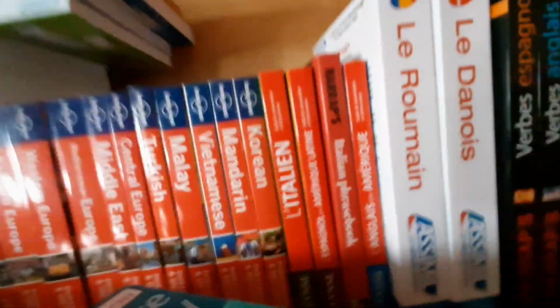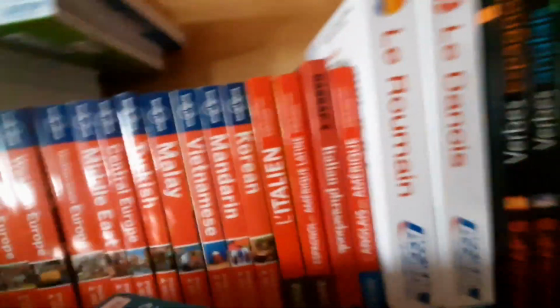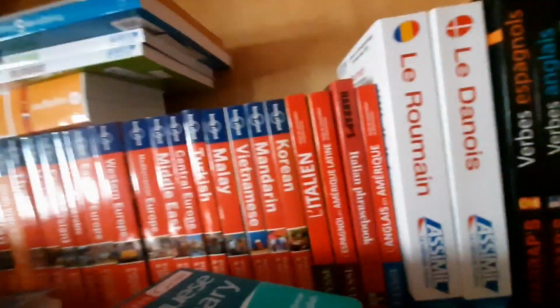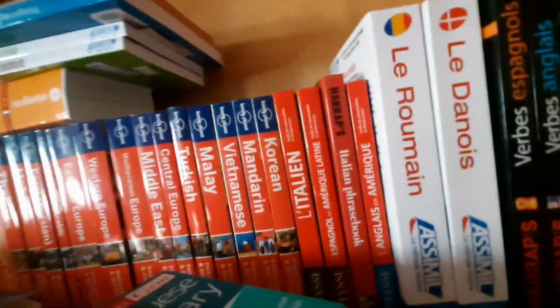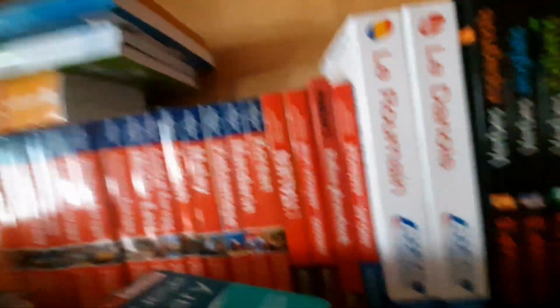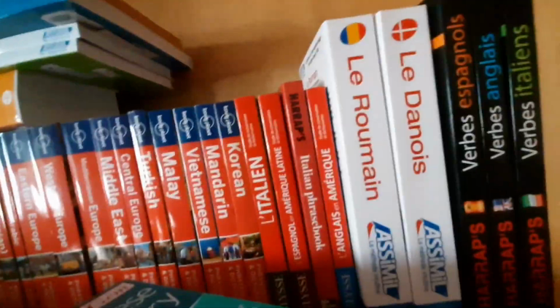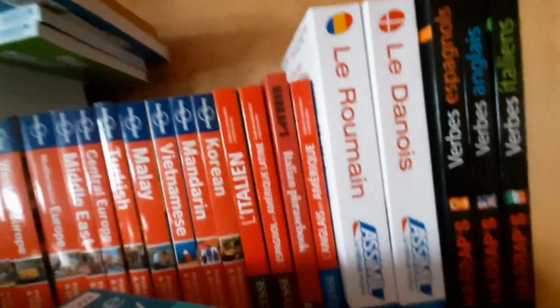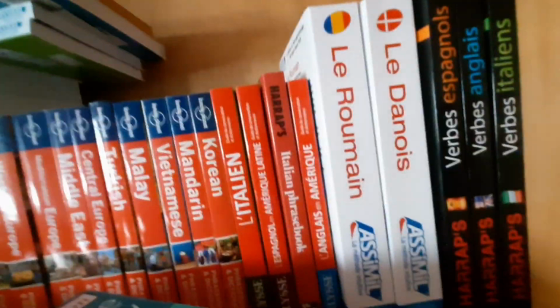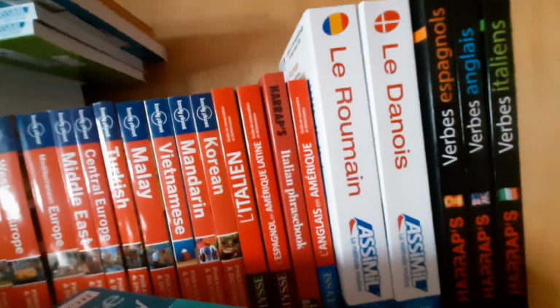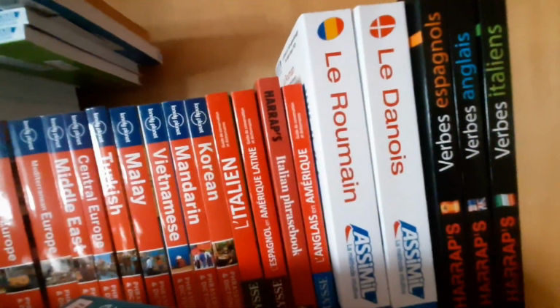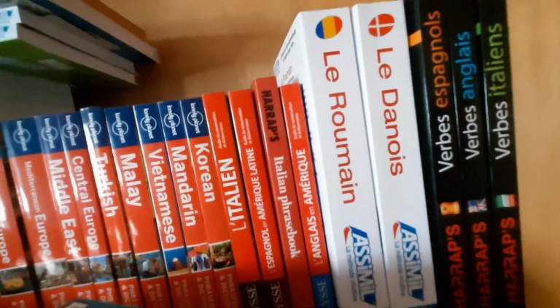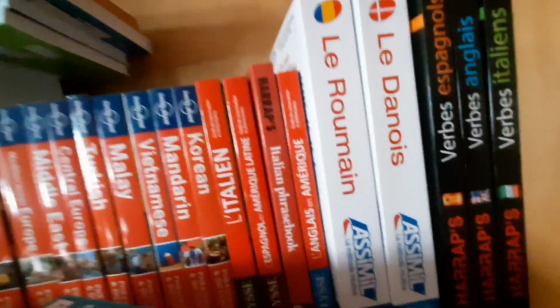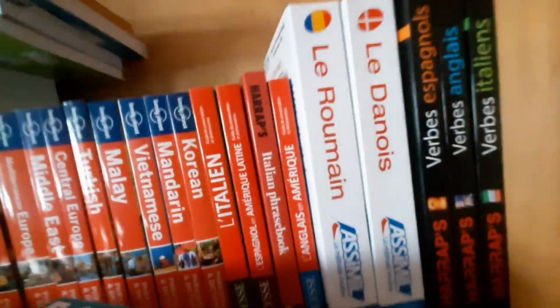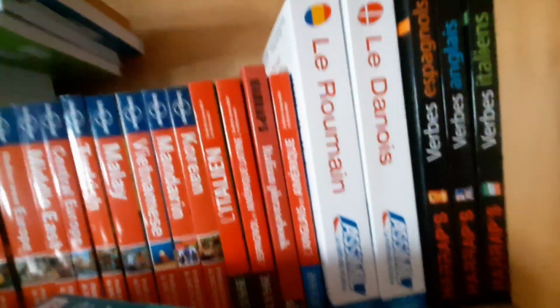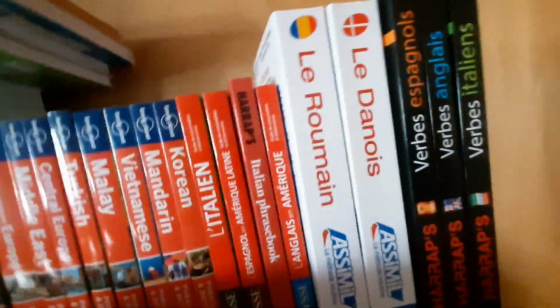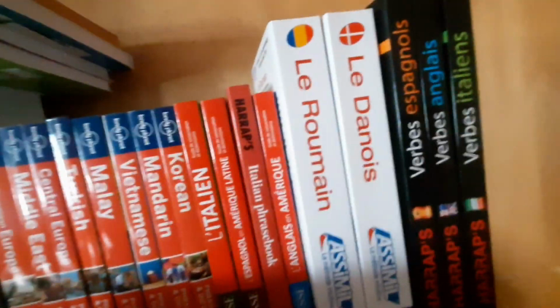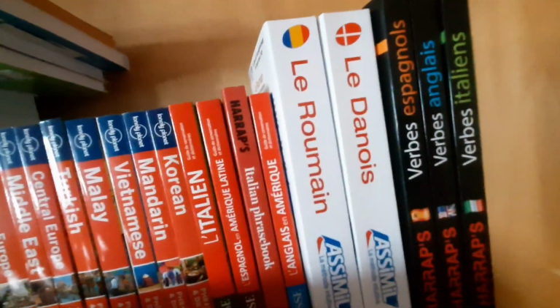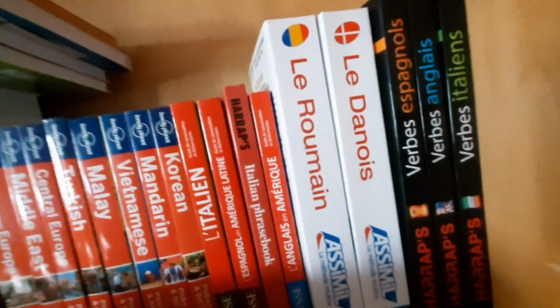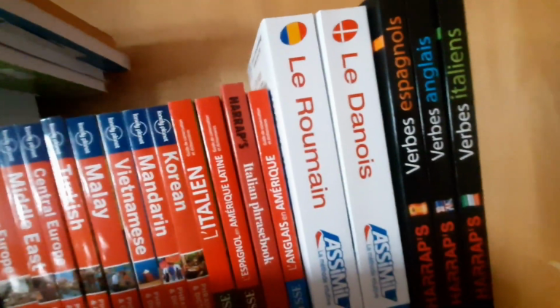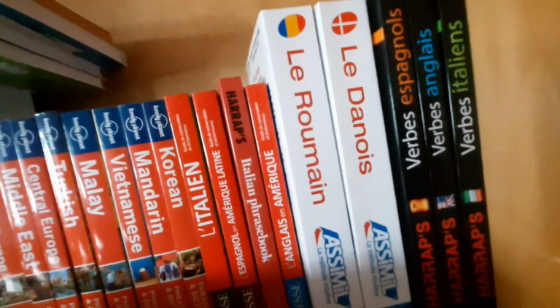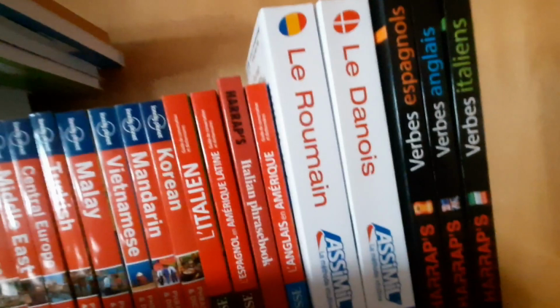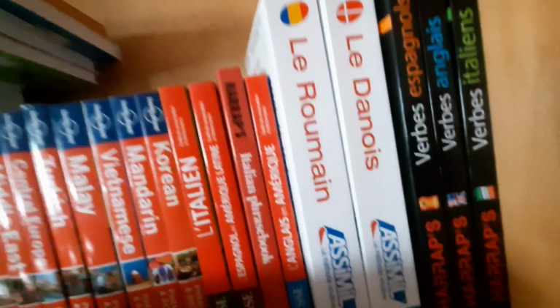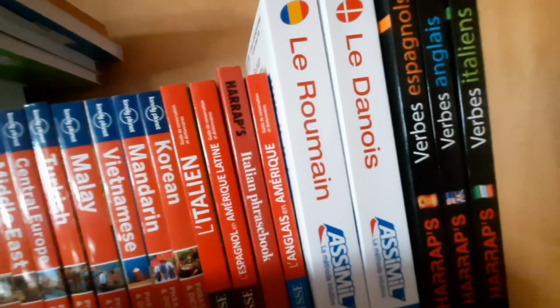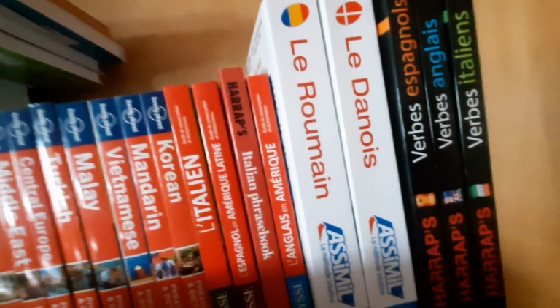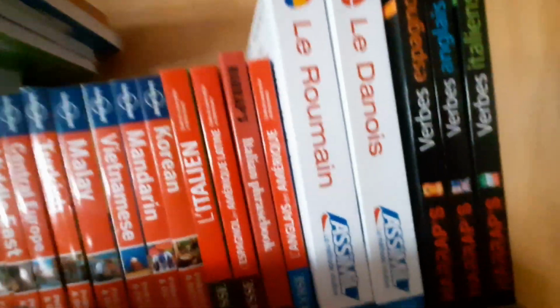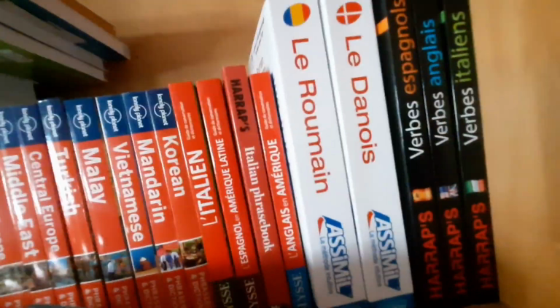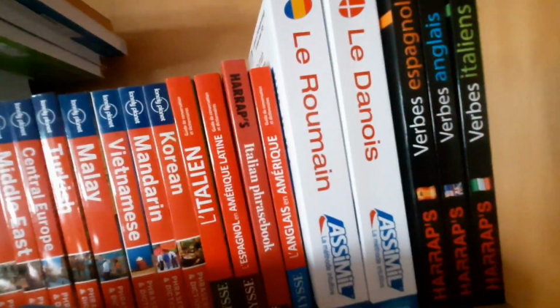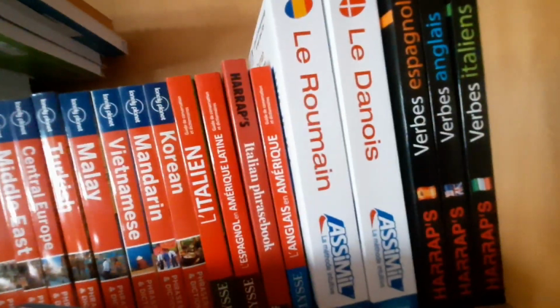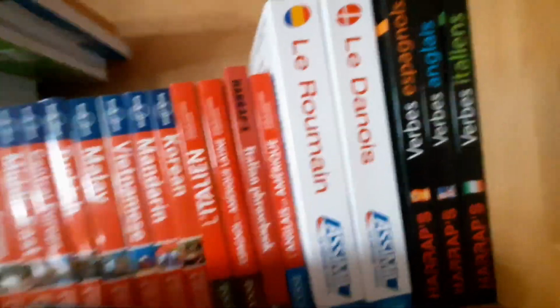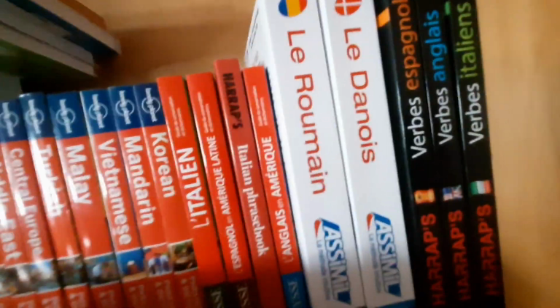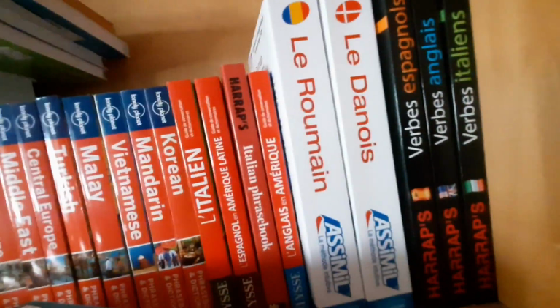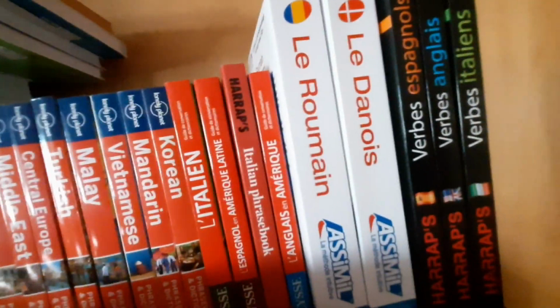I have Romanian and Danish from Assimil, and also three verb books for Spanish, English, and Italian.